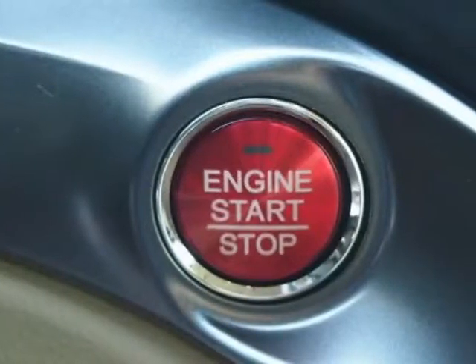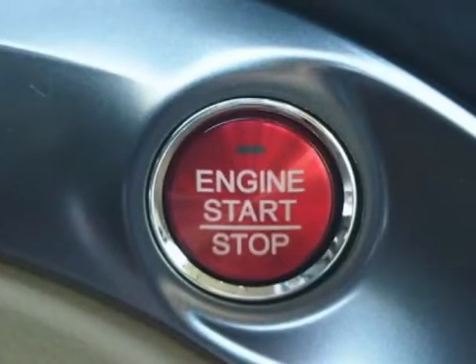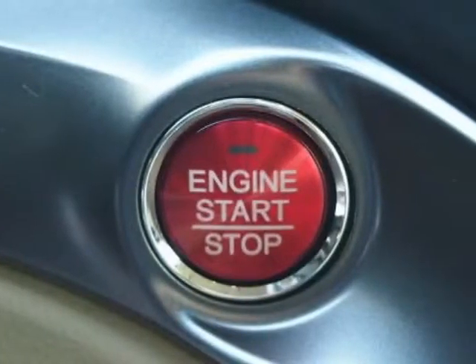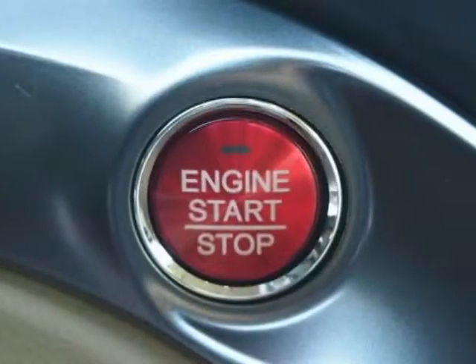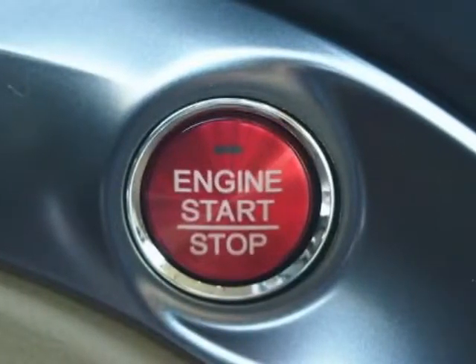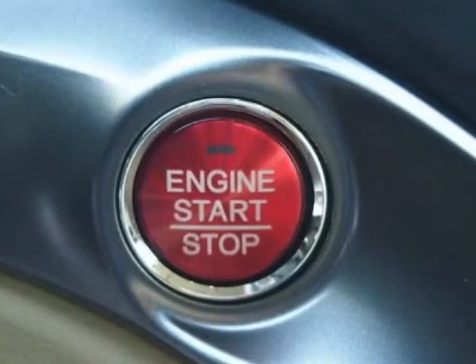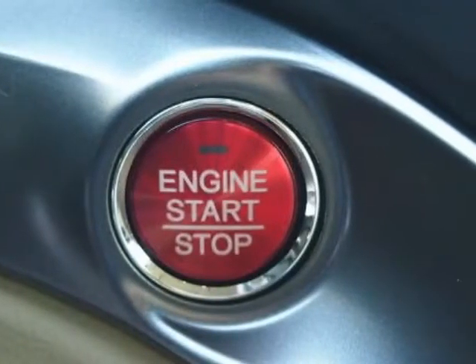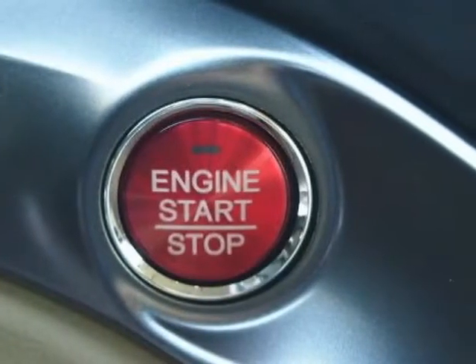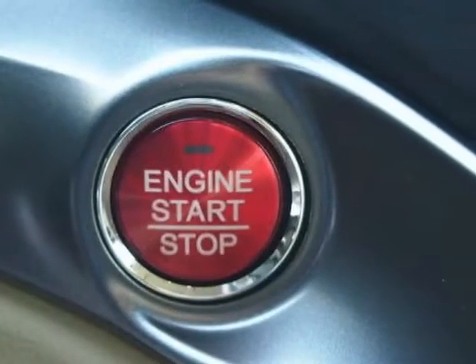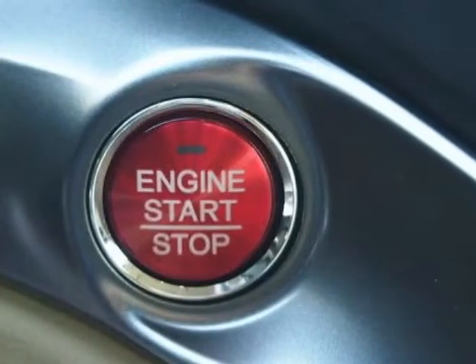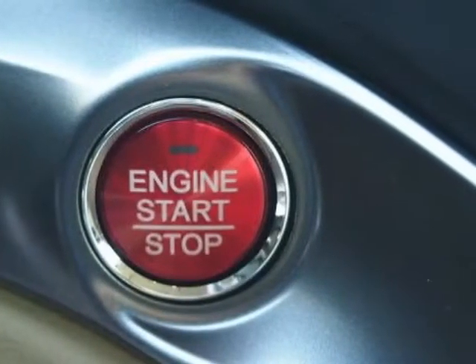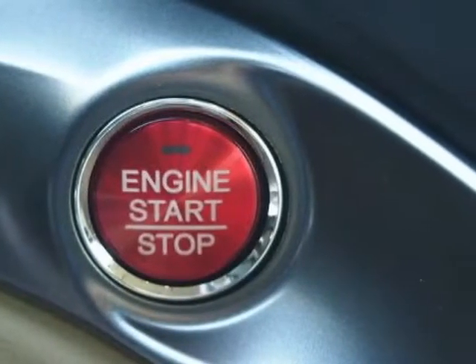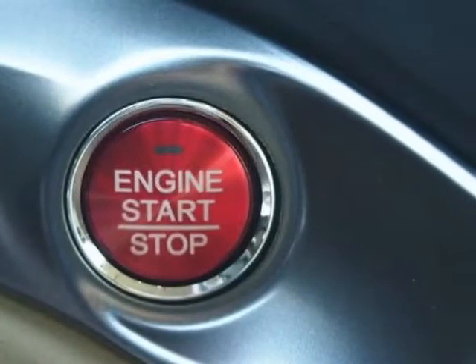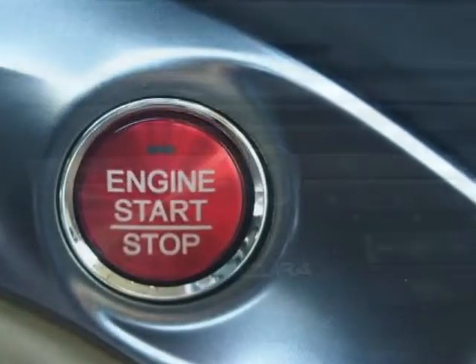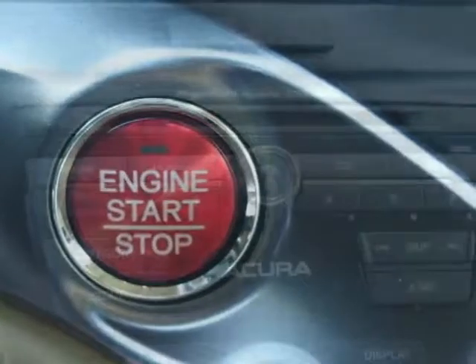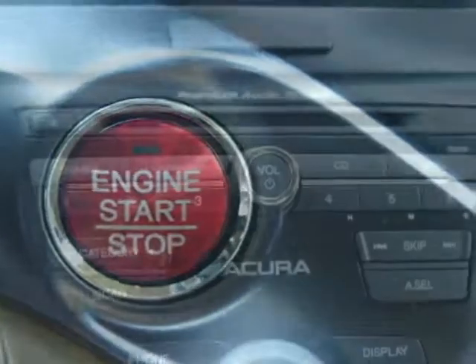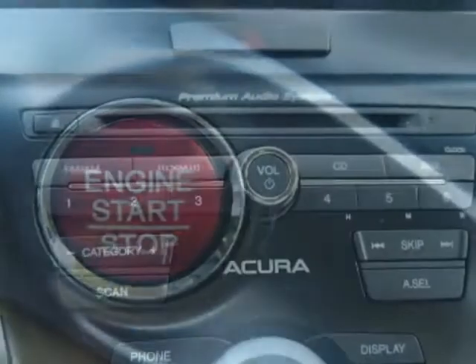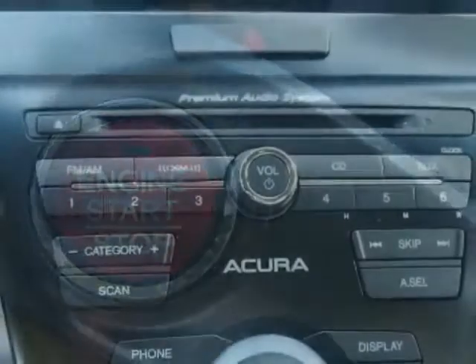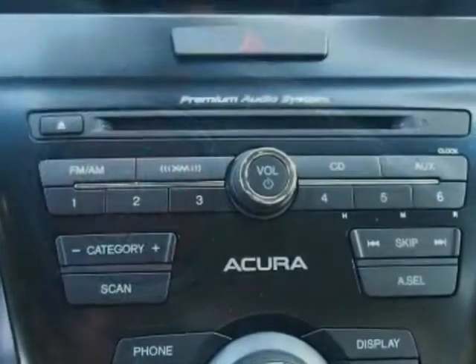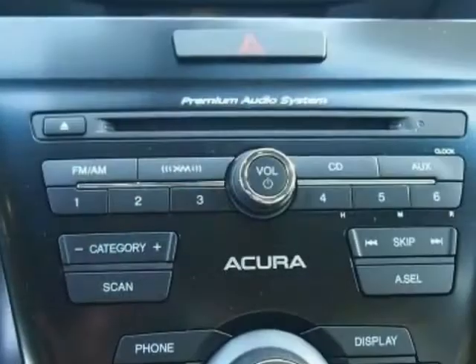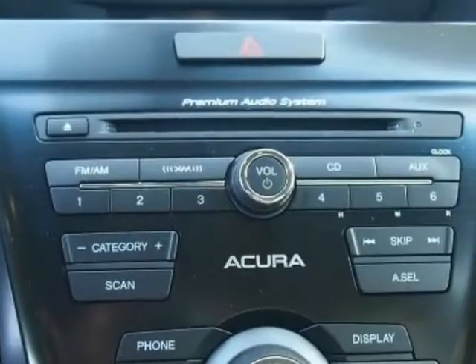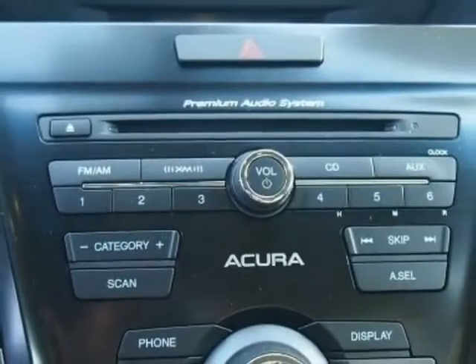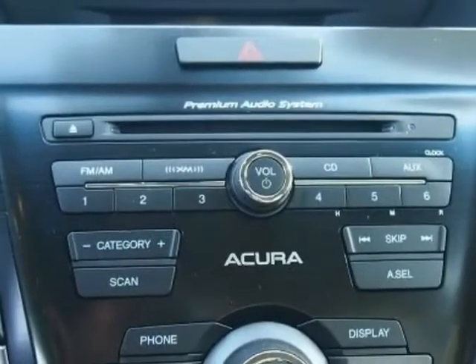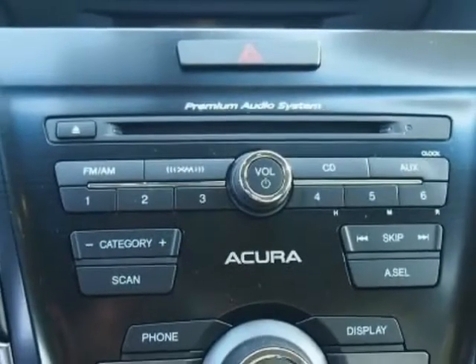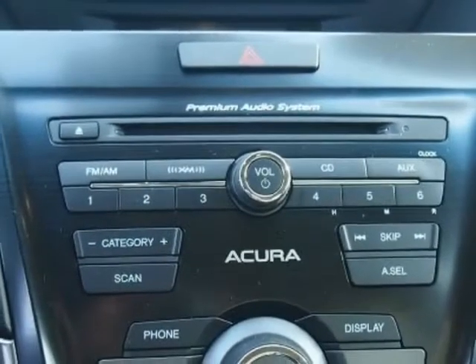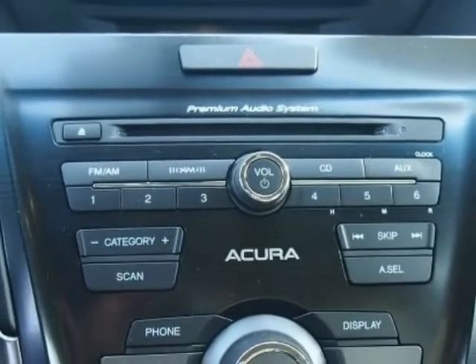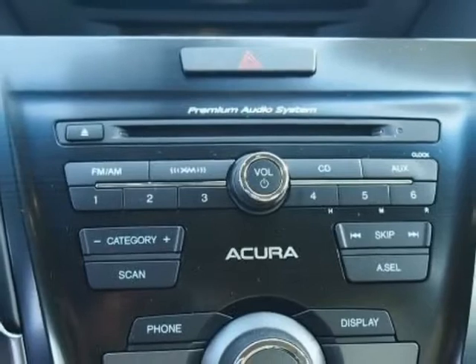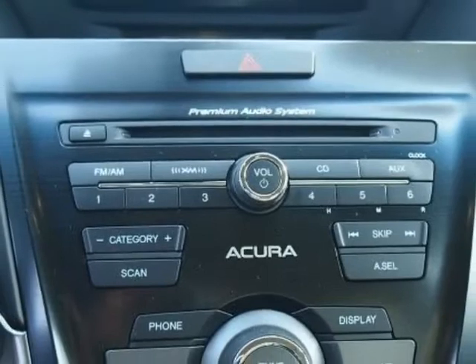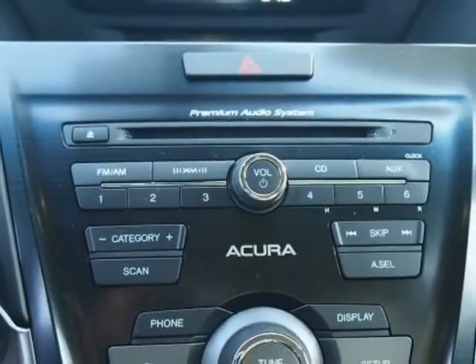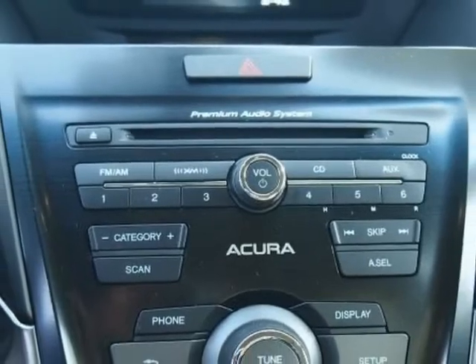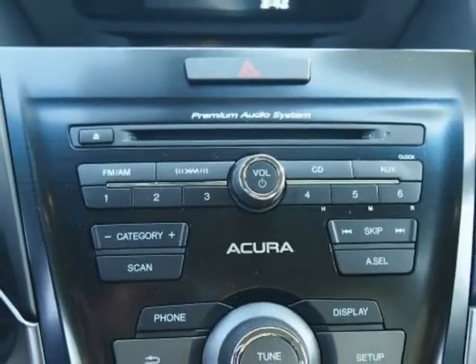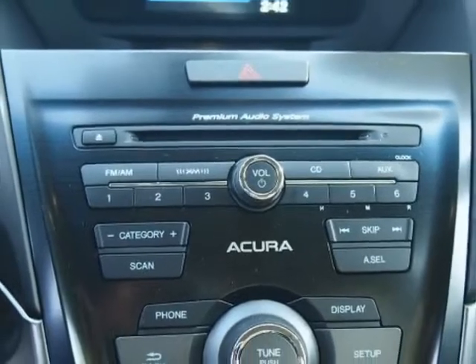Steering wheel radio controls, phone, passenger airbag, and daytime running lights.